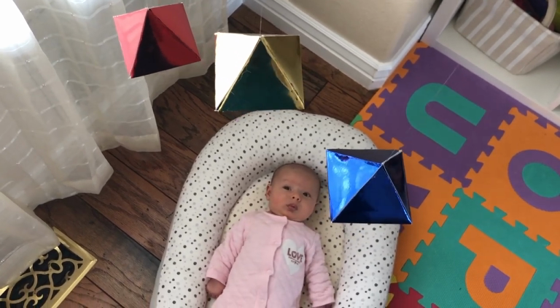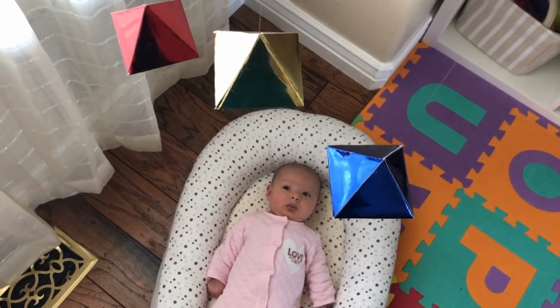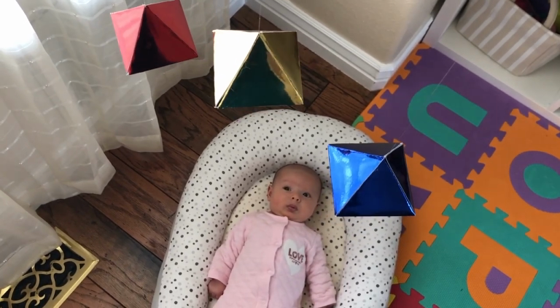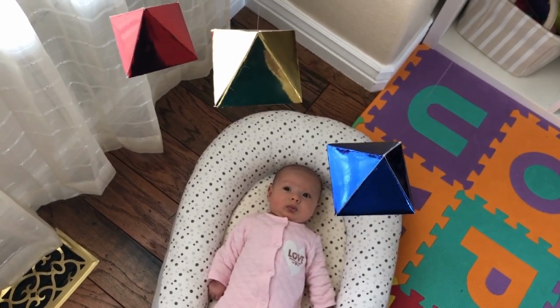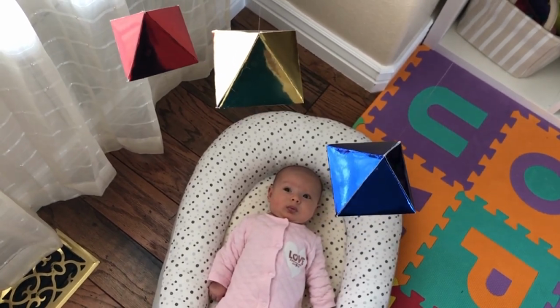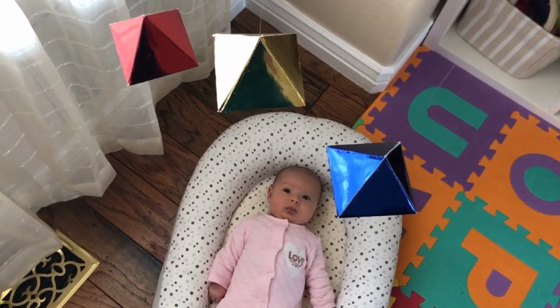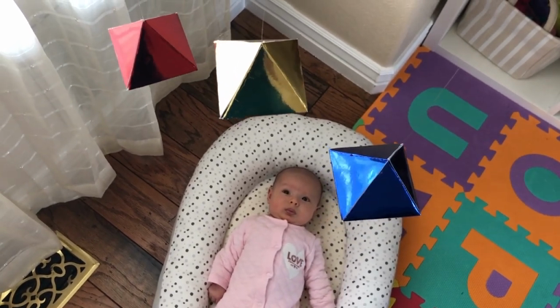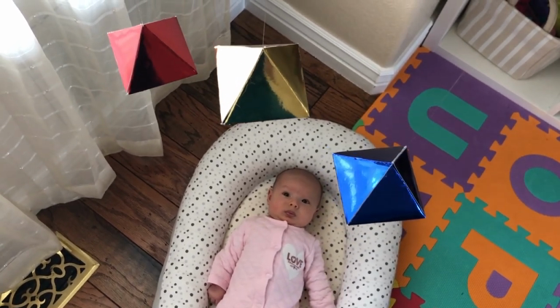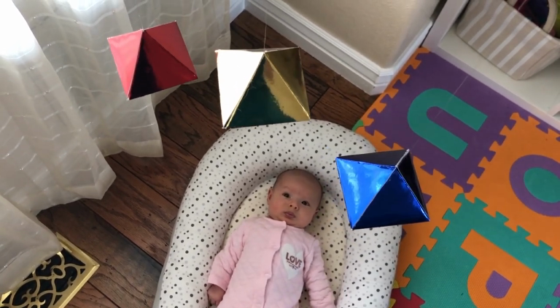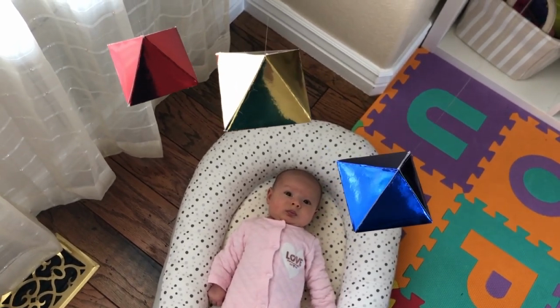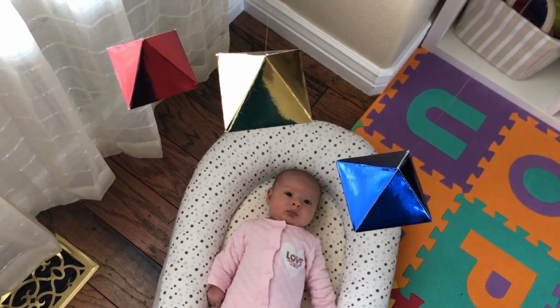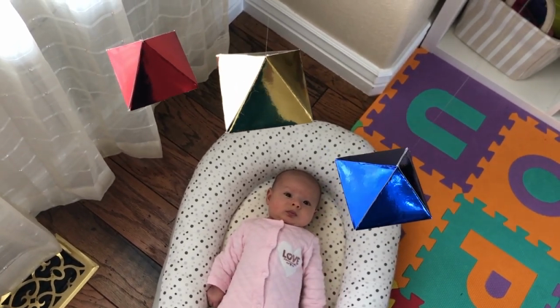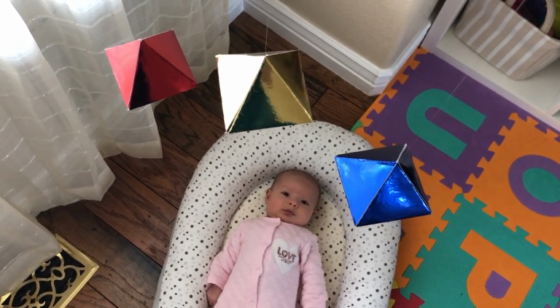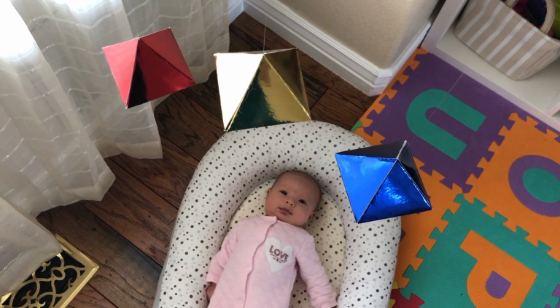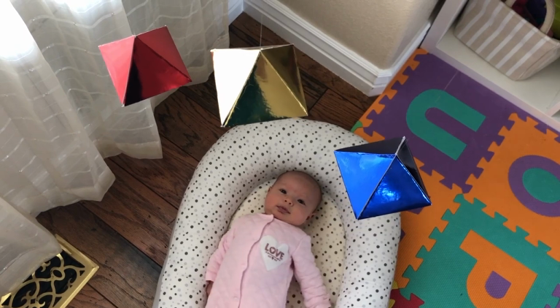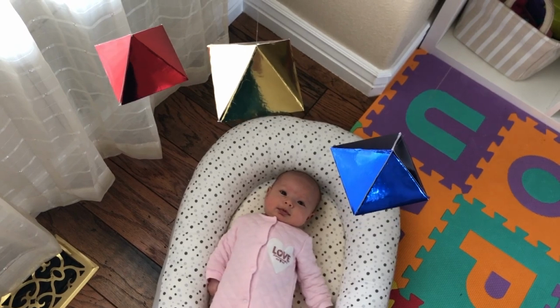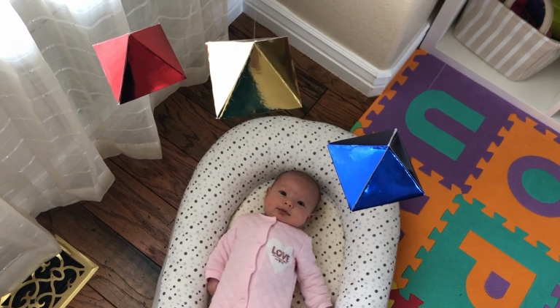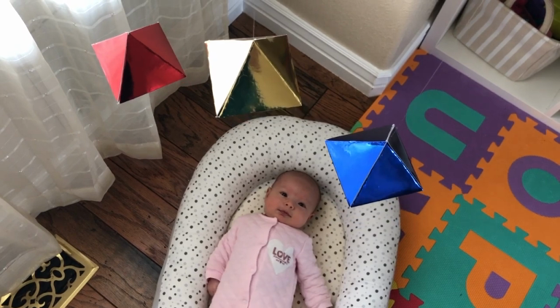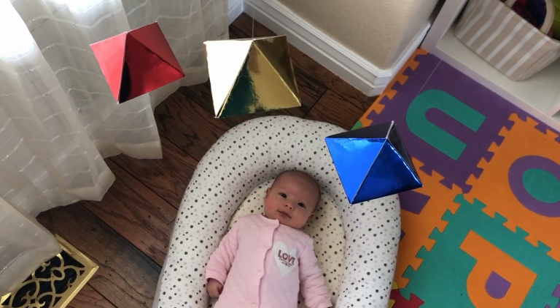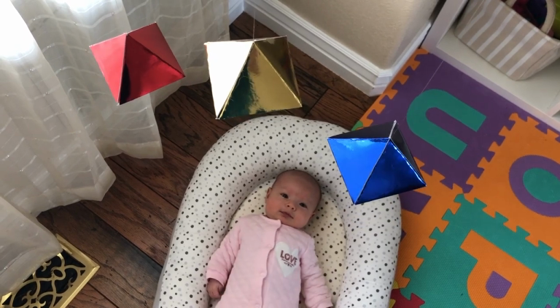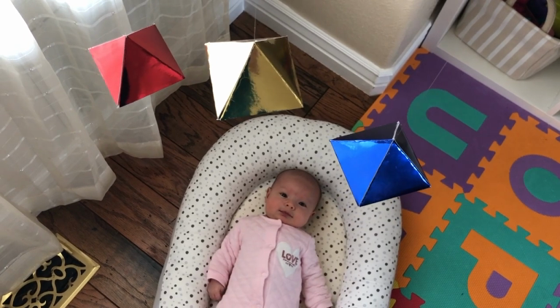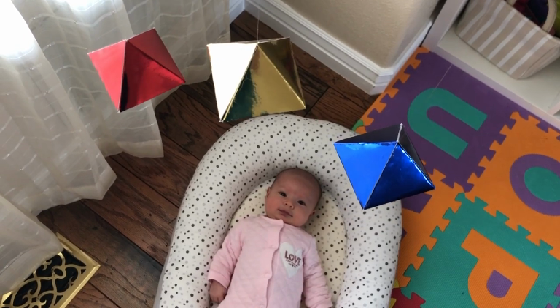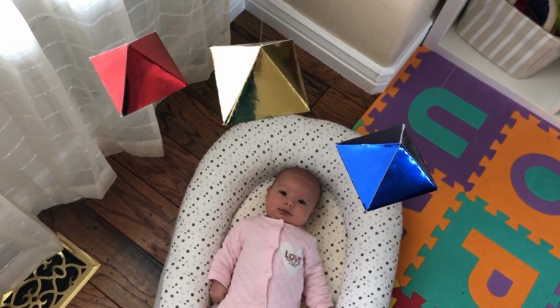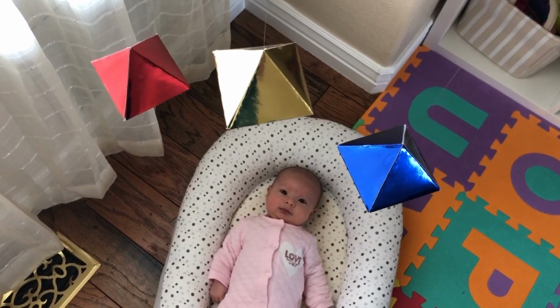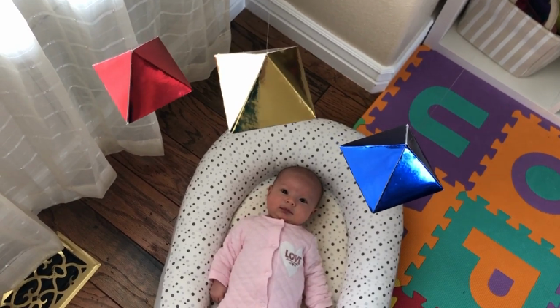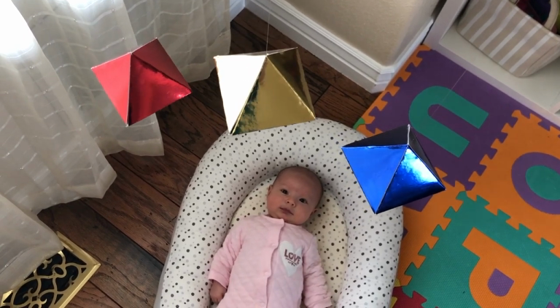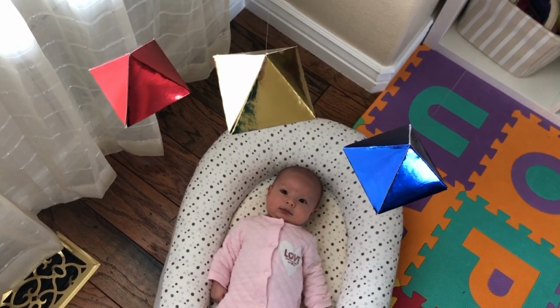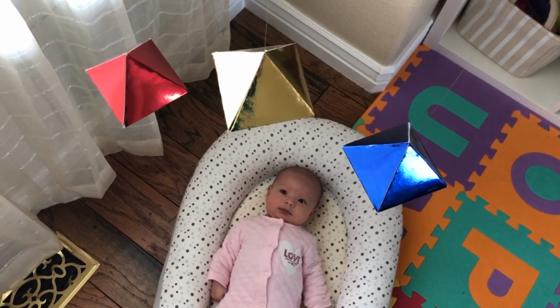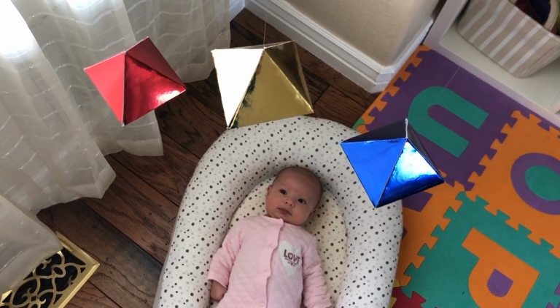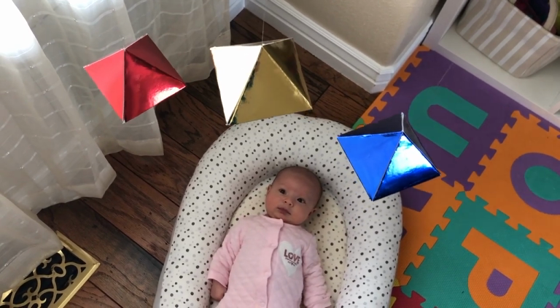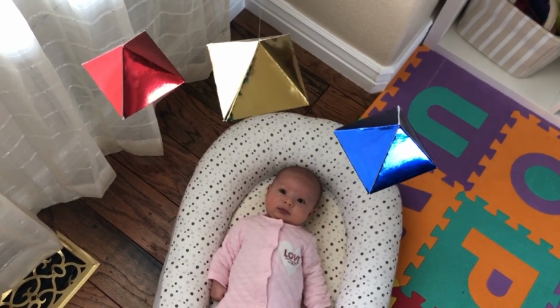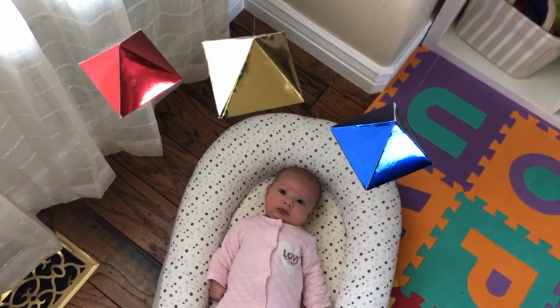The octahedron mobile is simple, beautiful, and attractive in its own right, and babies are typically entranced by them.